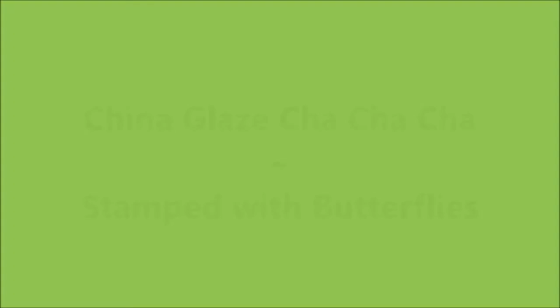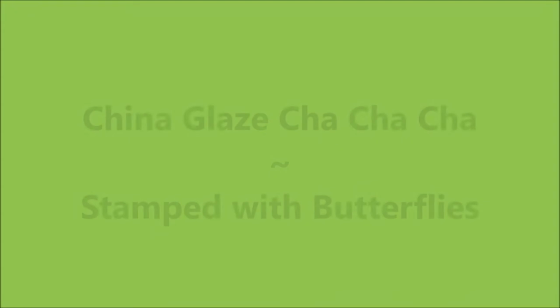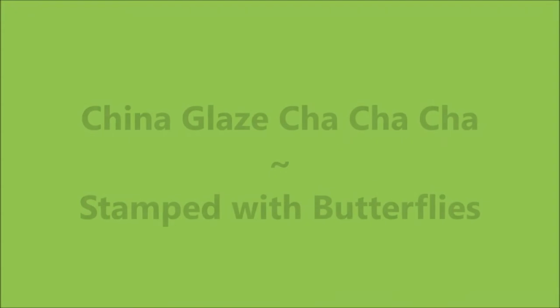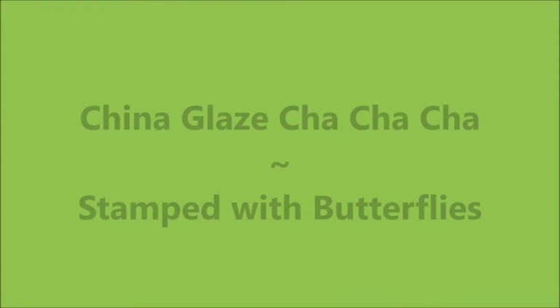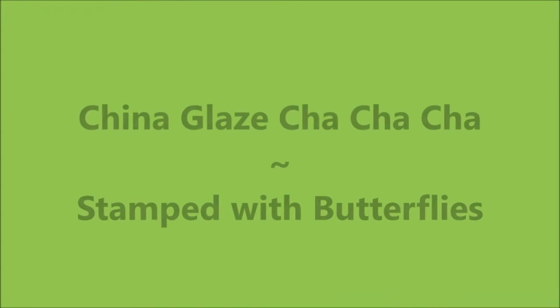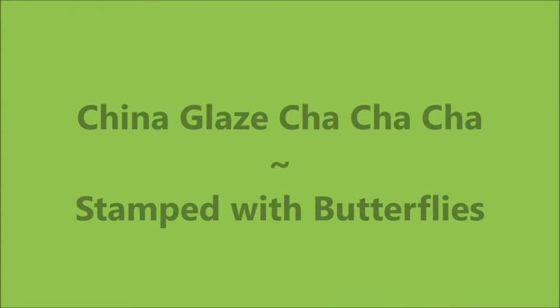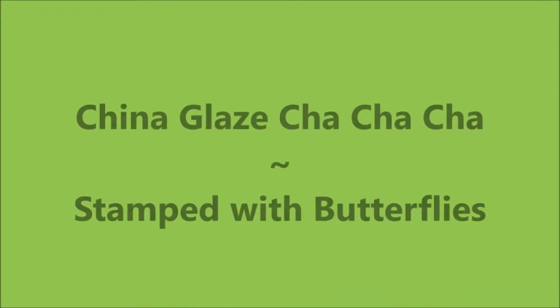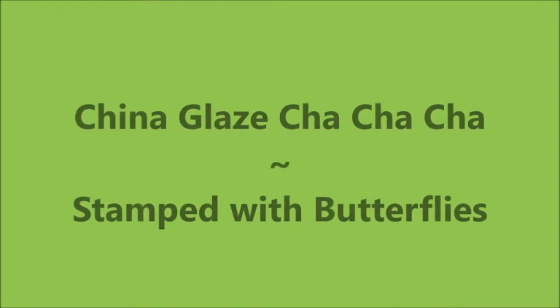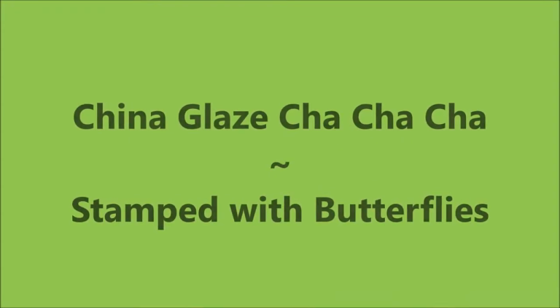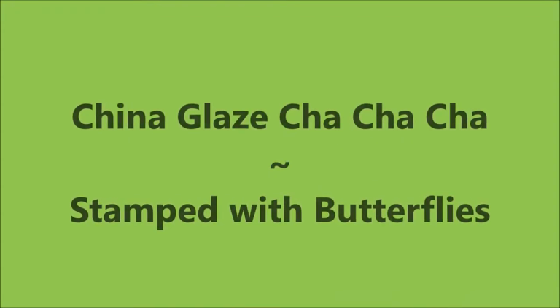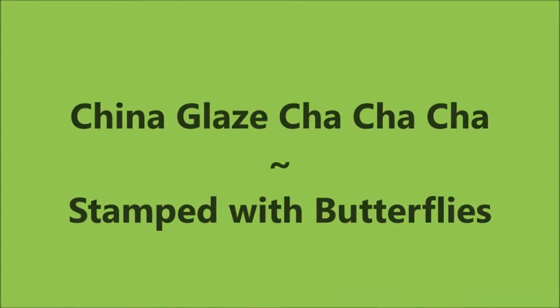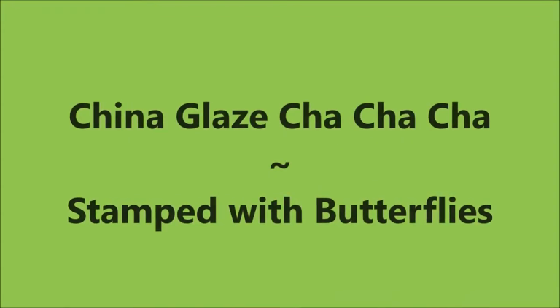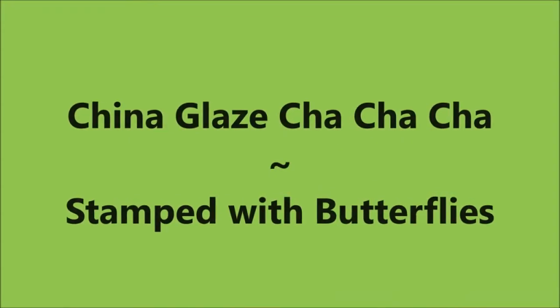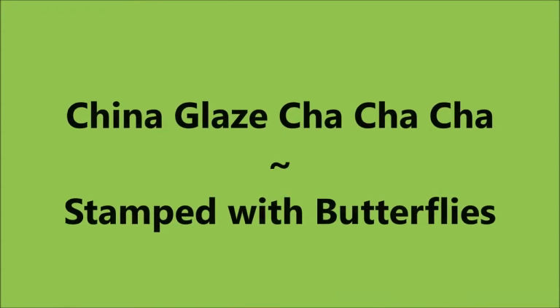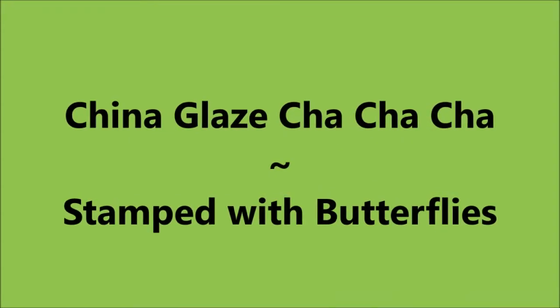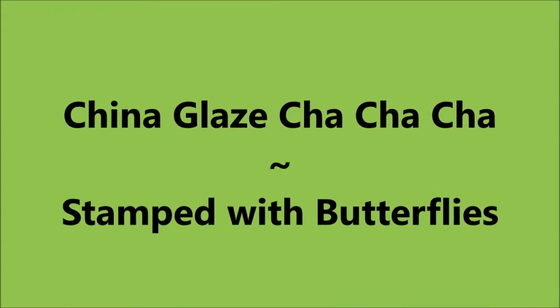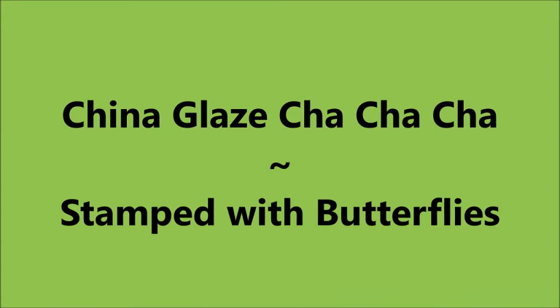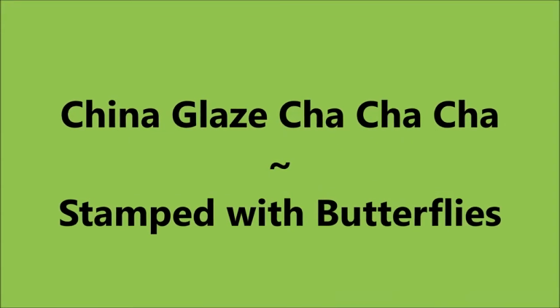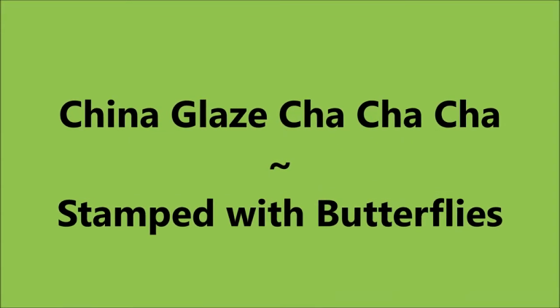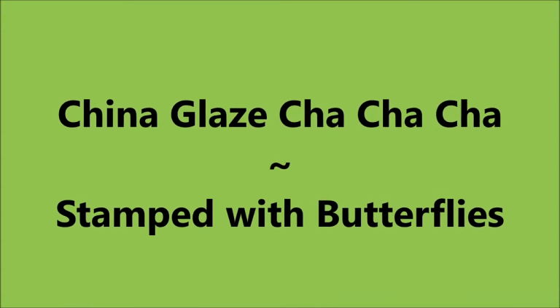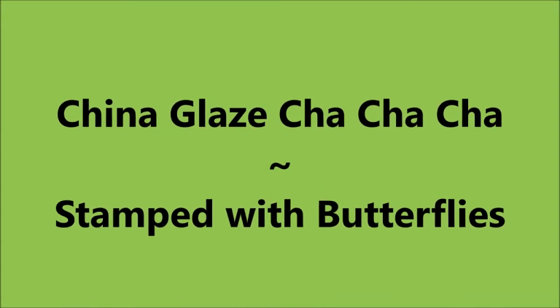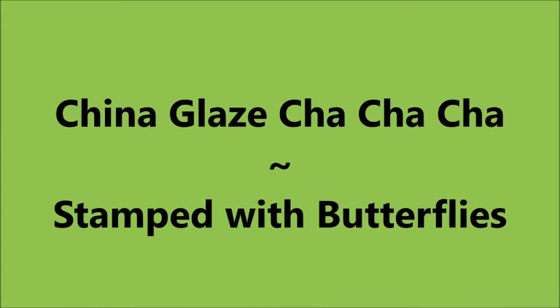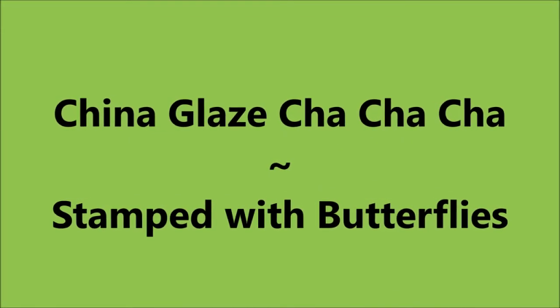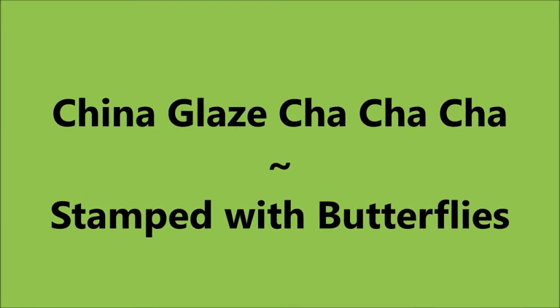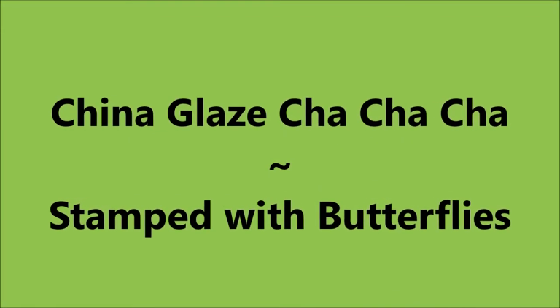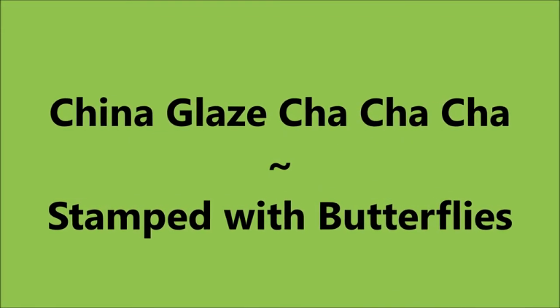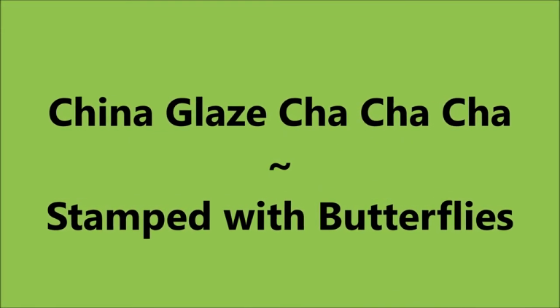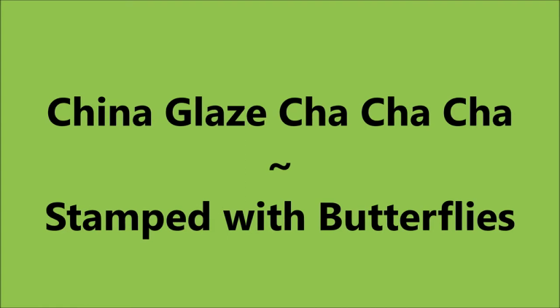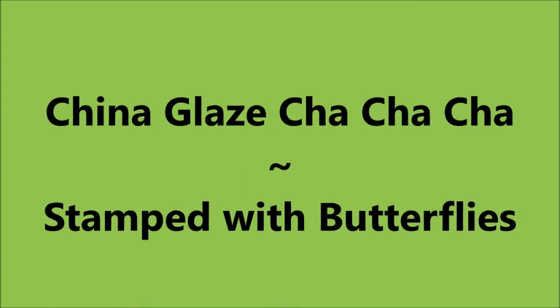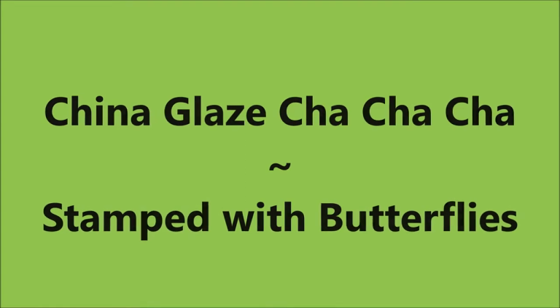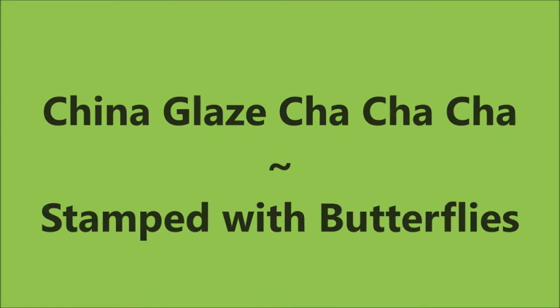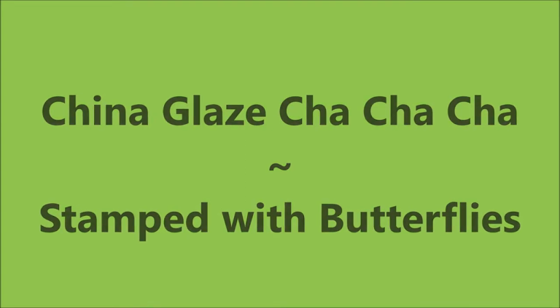Hello my friend and welcome to my channel. Today I've got China Glaze's Cha Cha Cha and I'm going to stamp some butterflies.